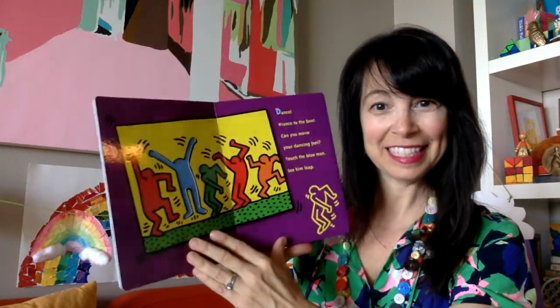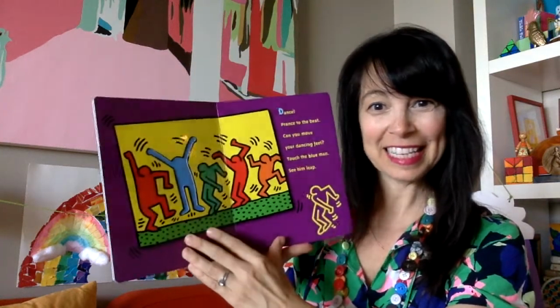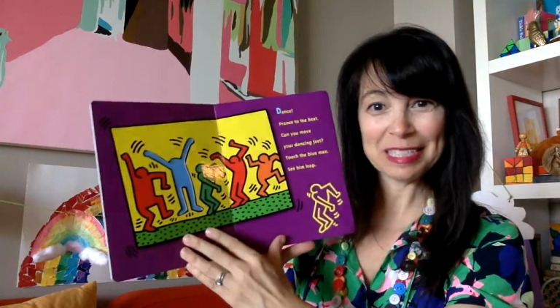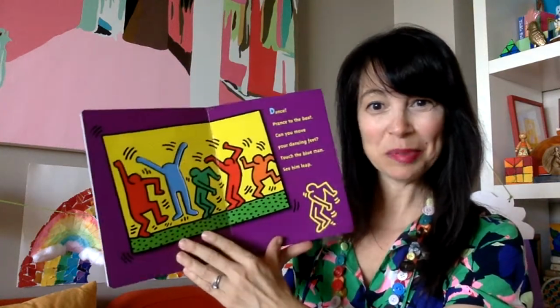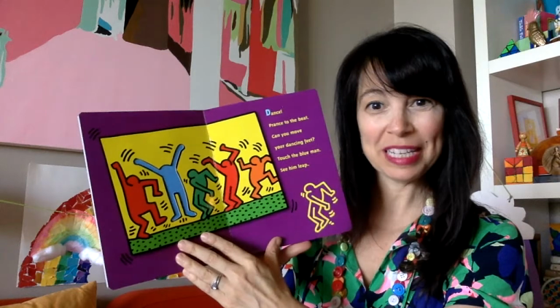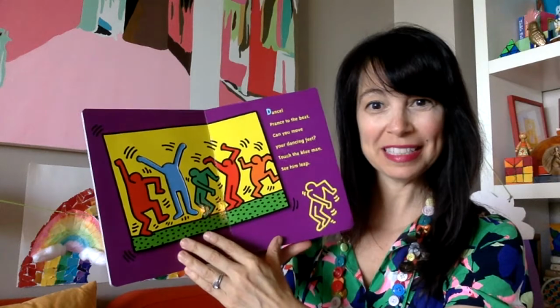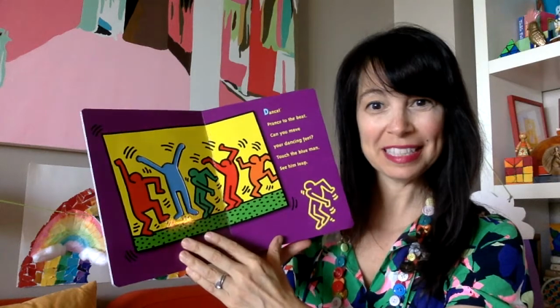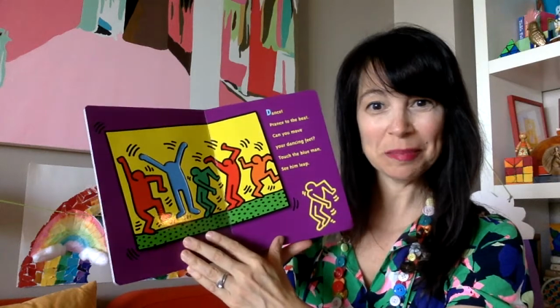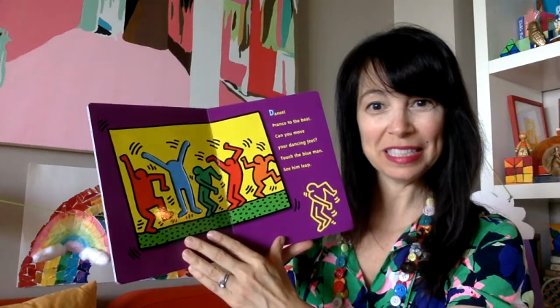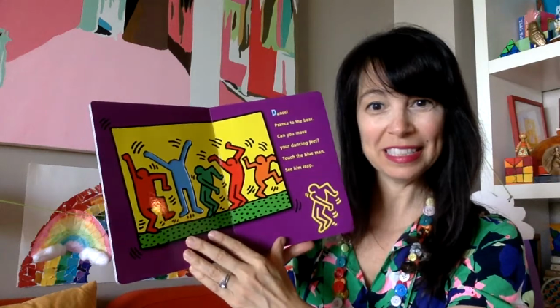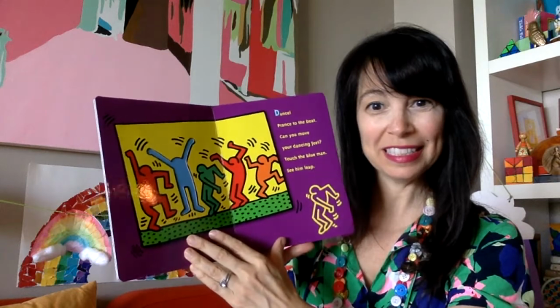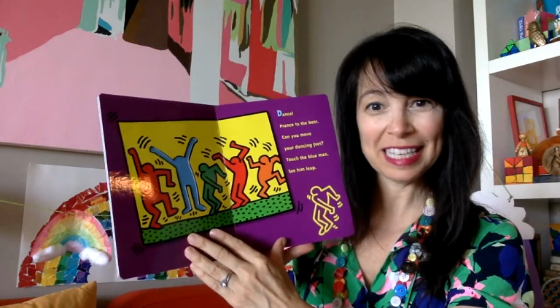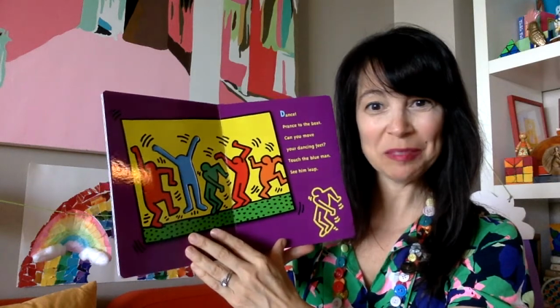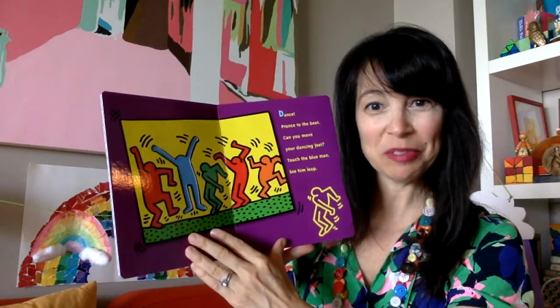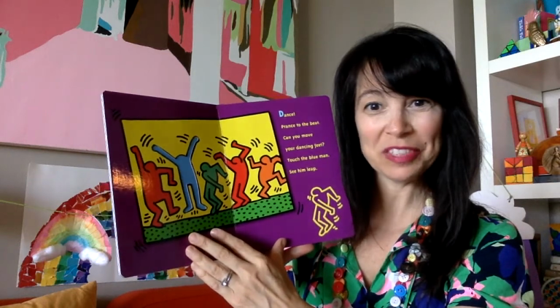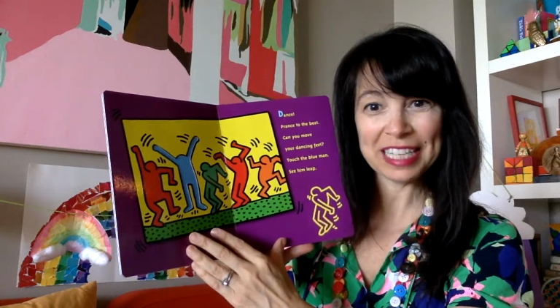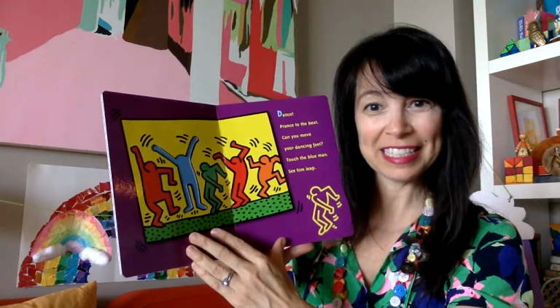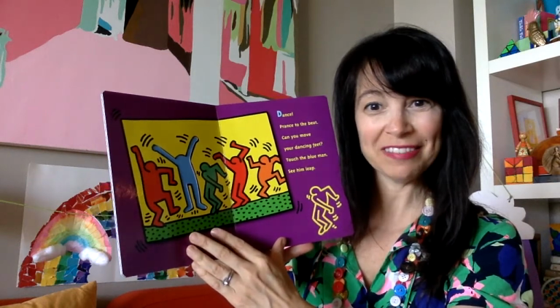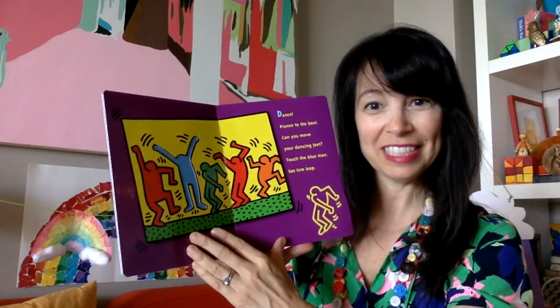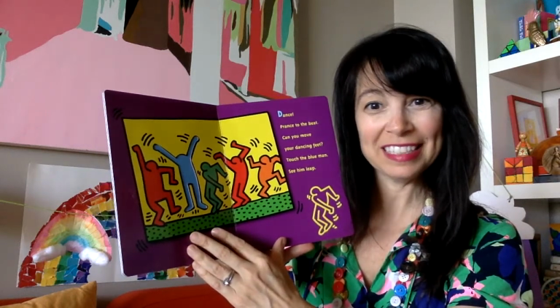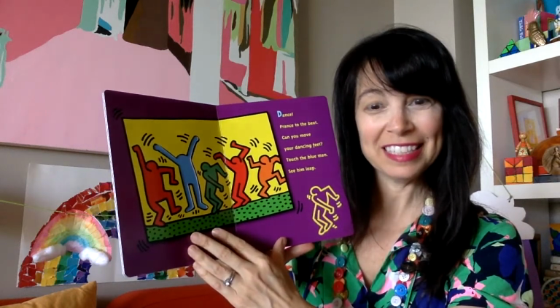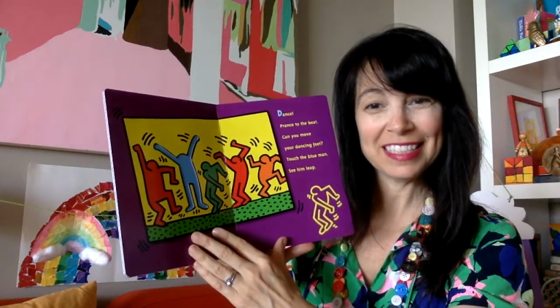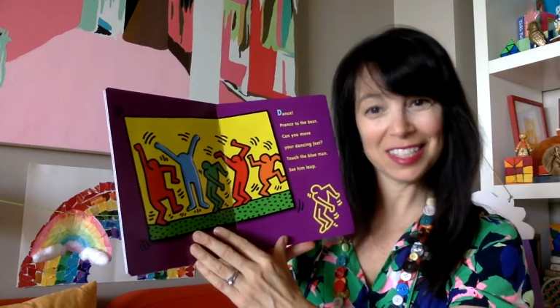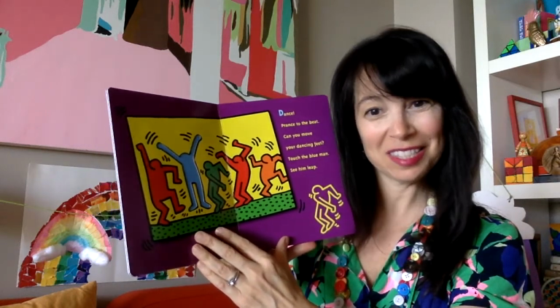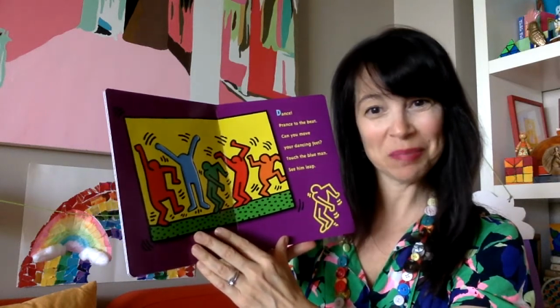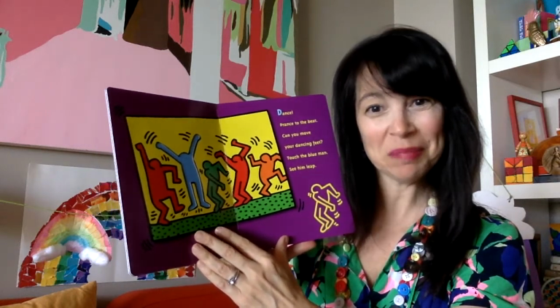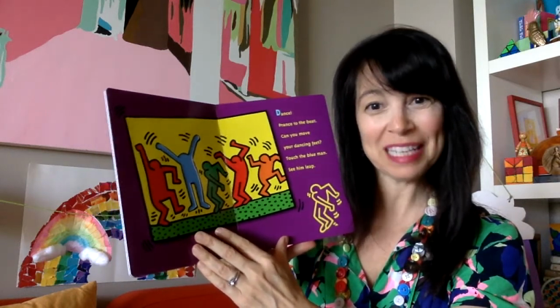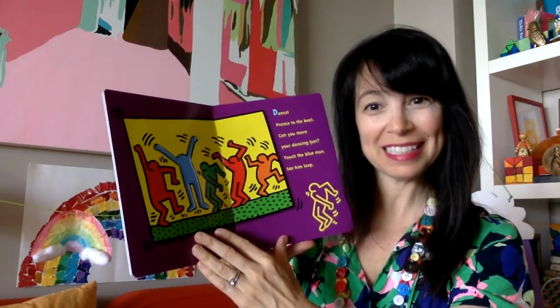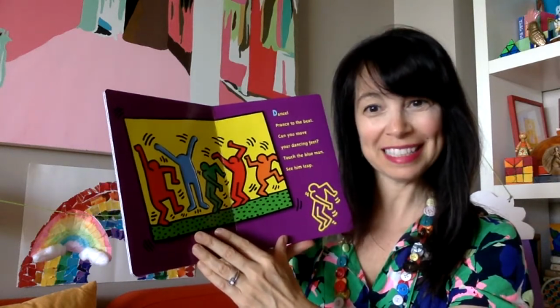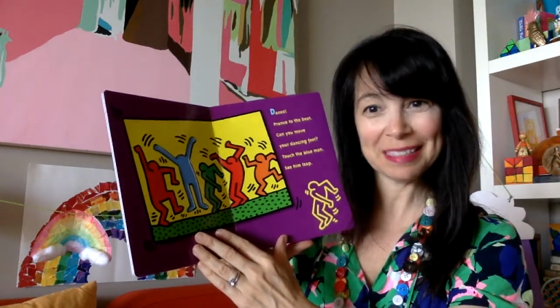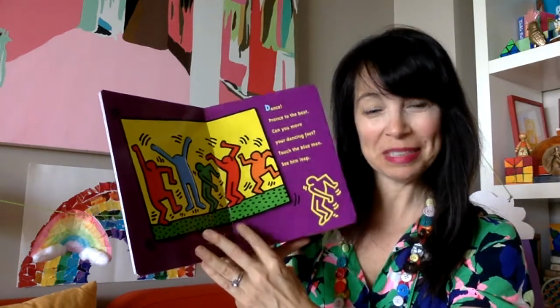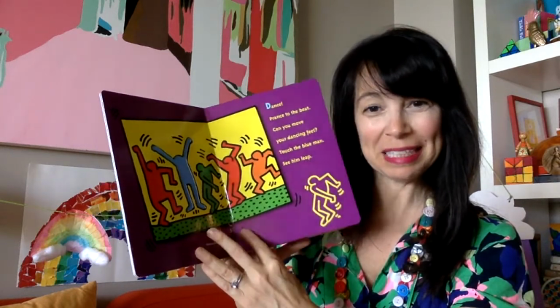Dance, prance to the beat. Can you move your dancing feet? Touch the blue man, see him leap.